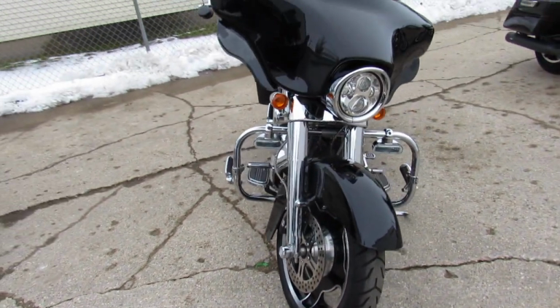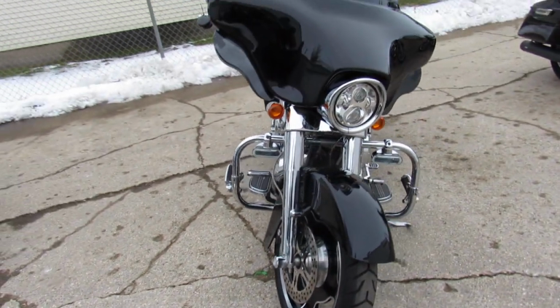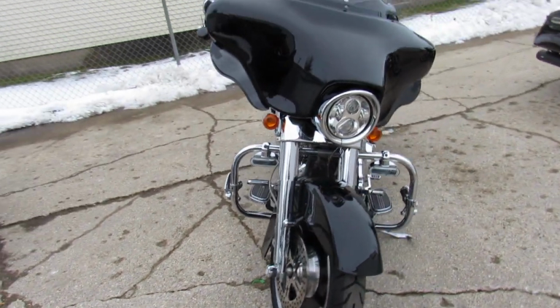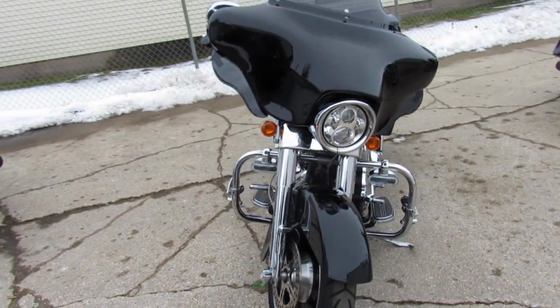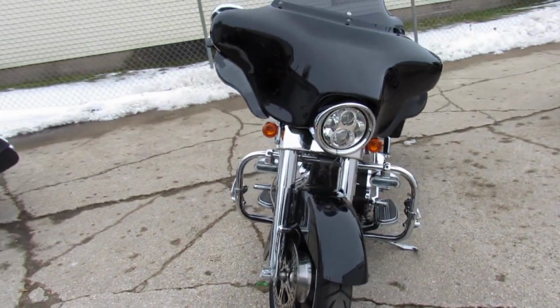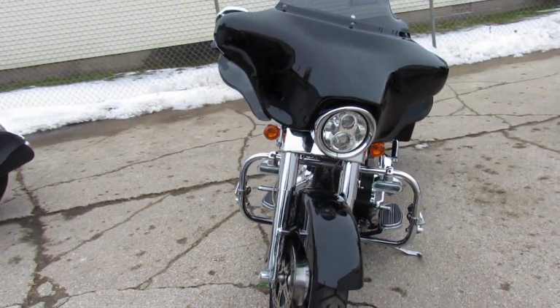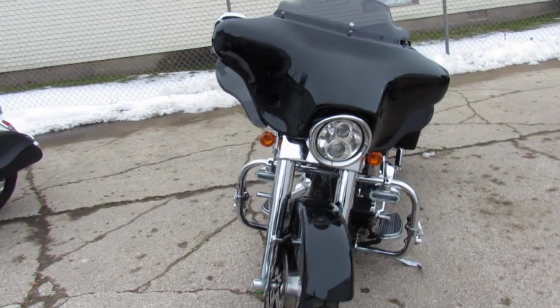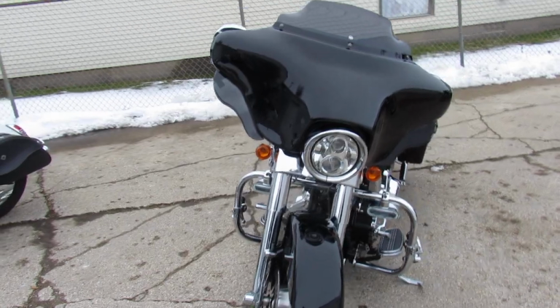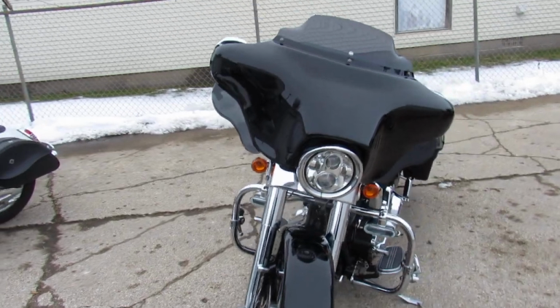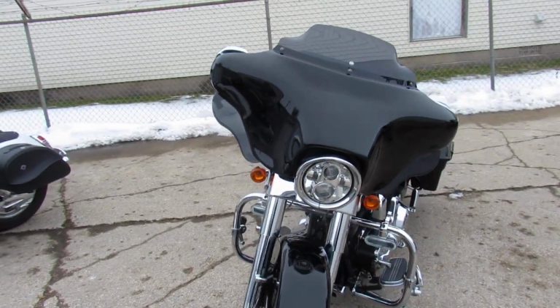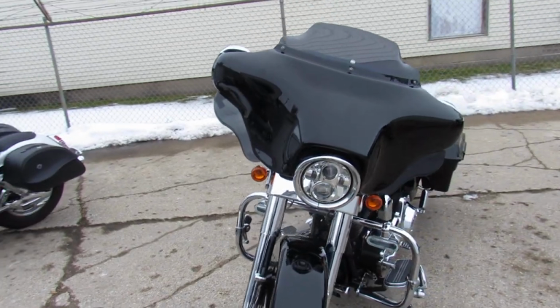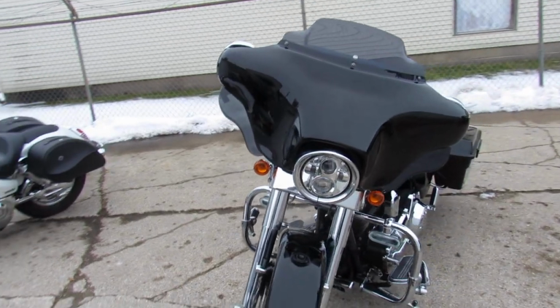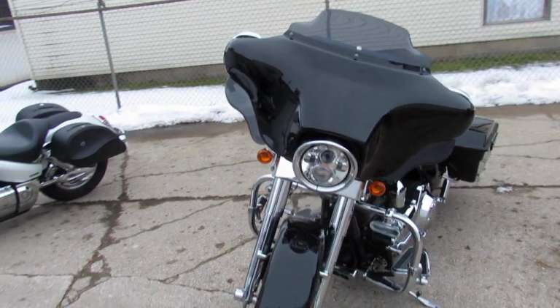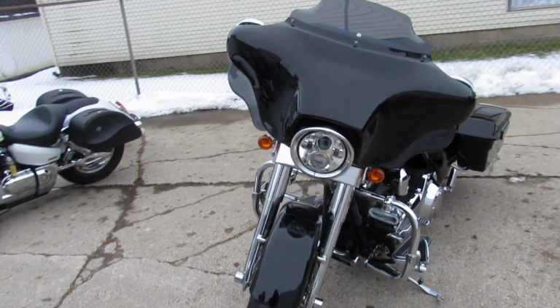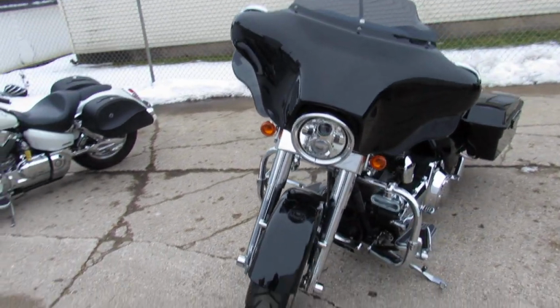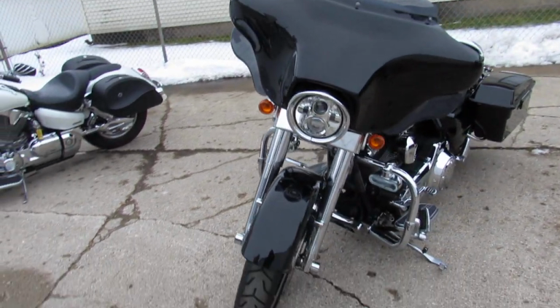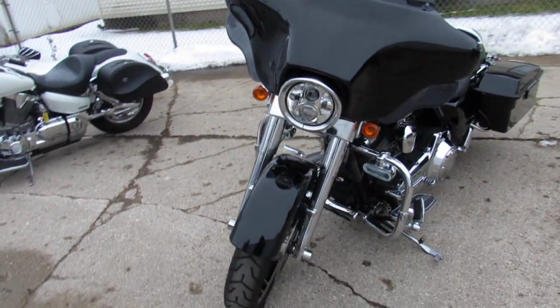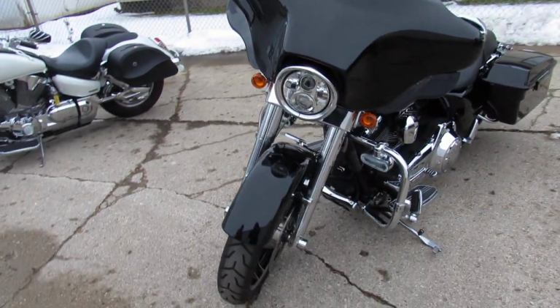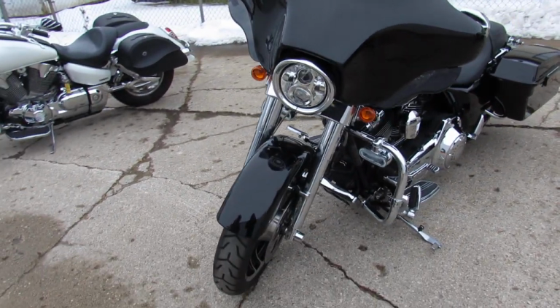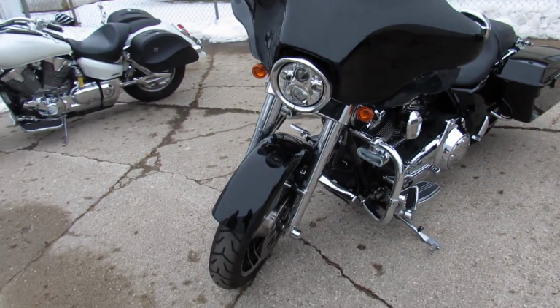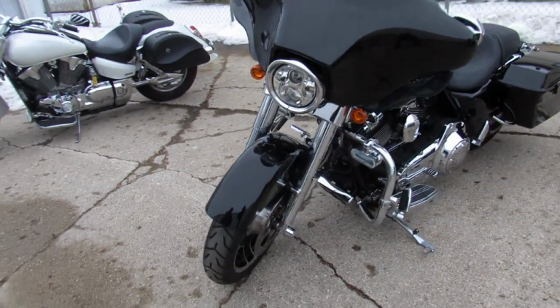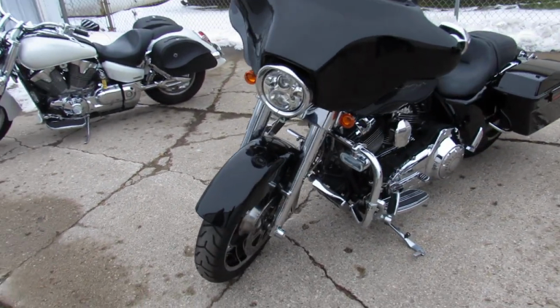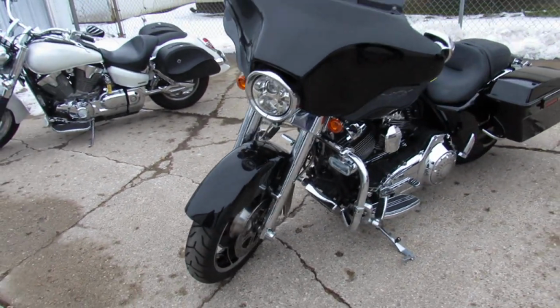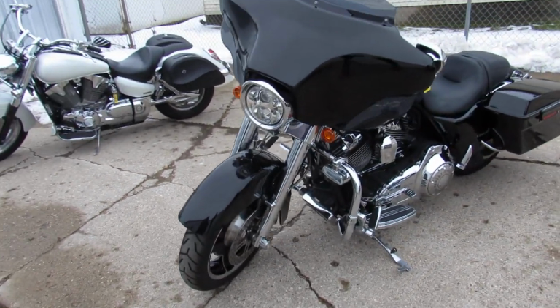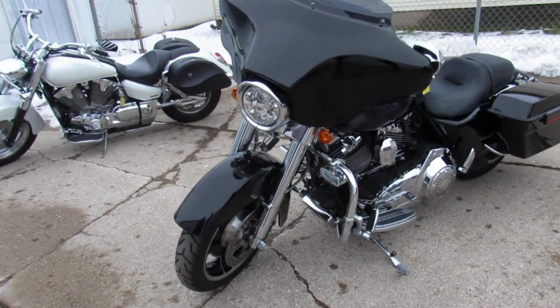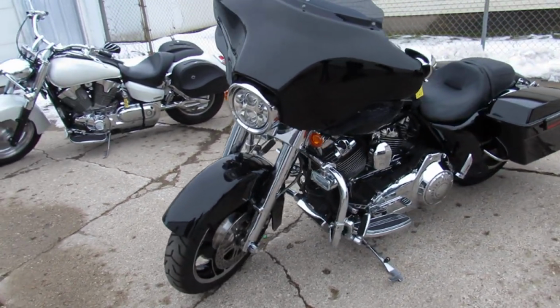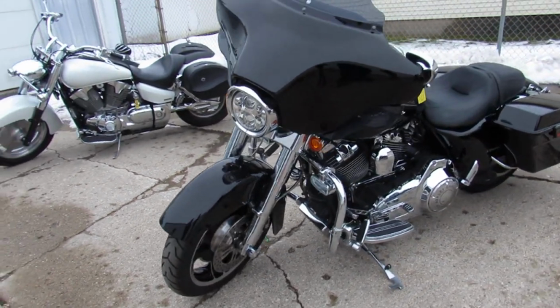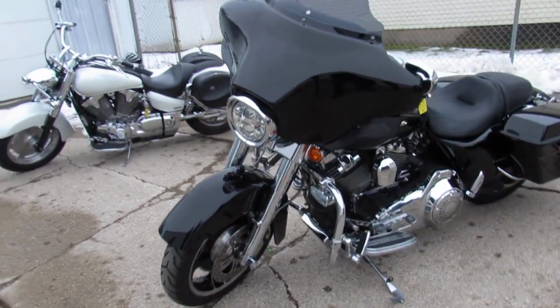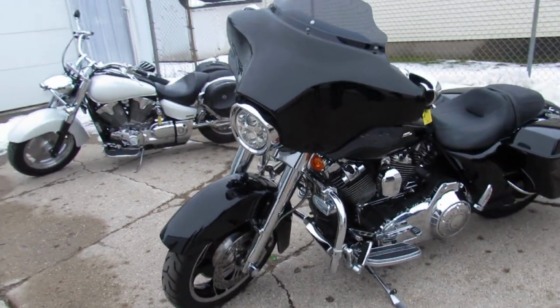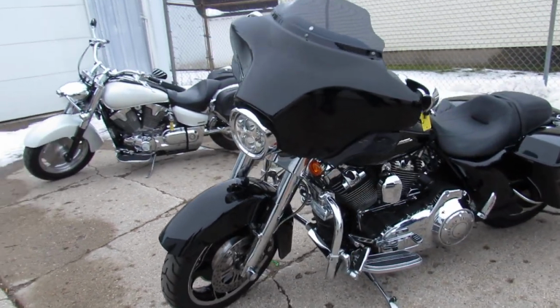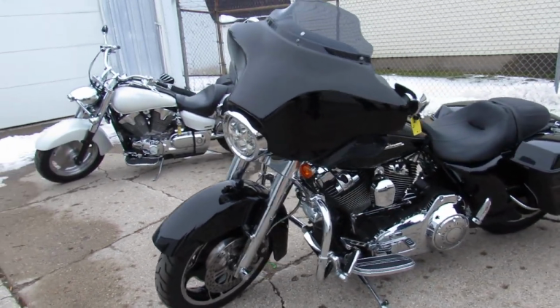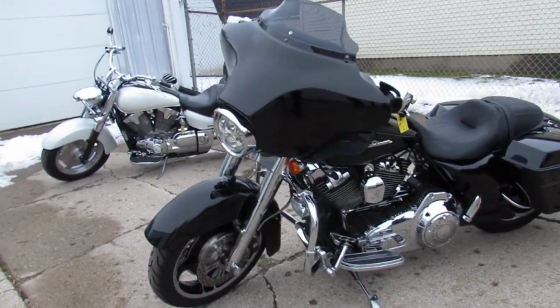It's got the chrome front end, chrome switch housings, chrome levers, and there's chrome all over the motor.